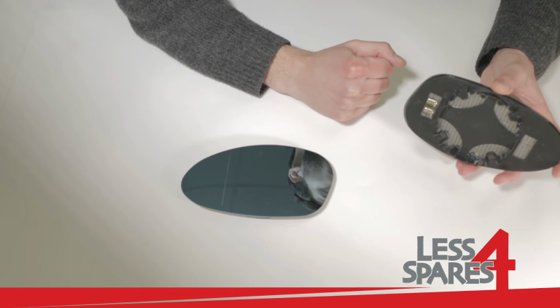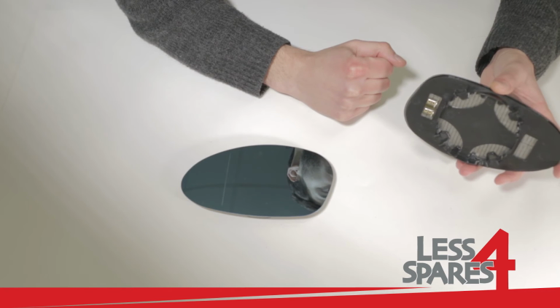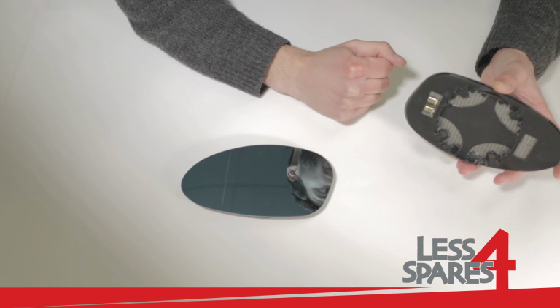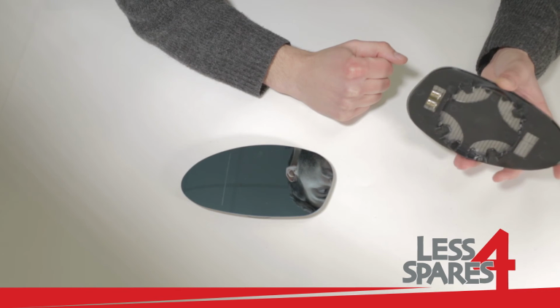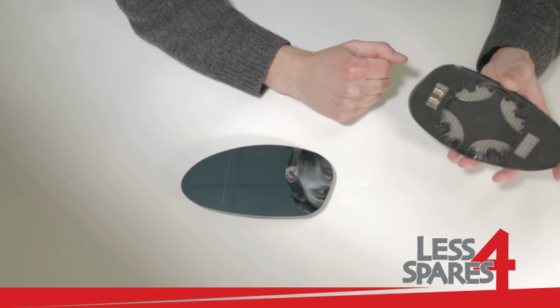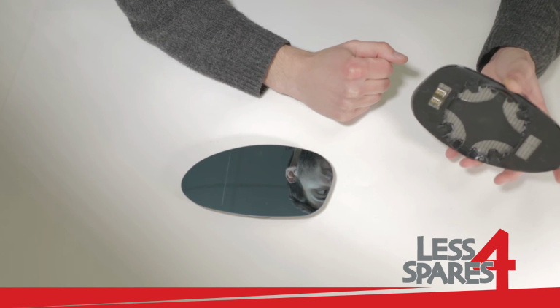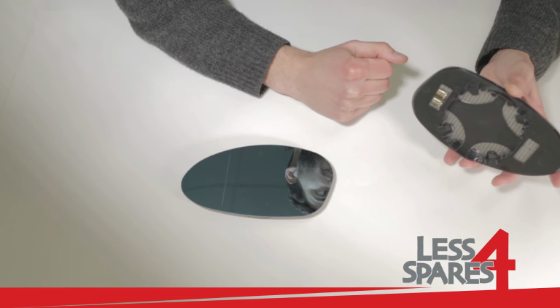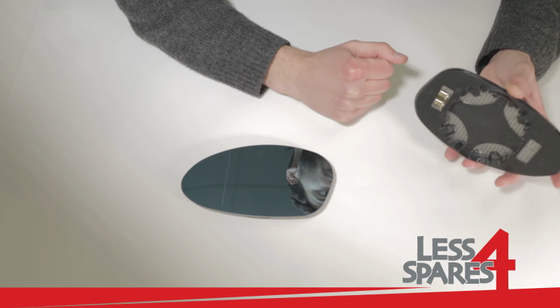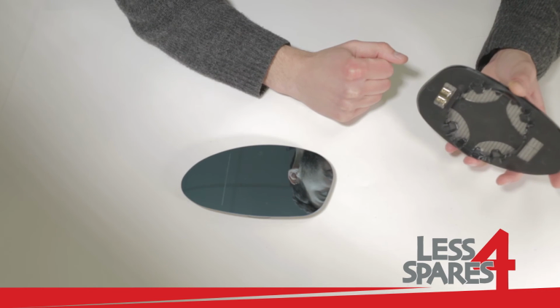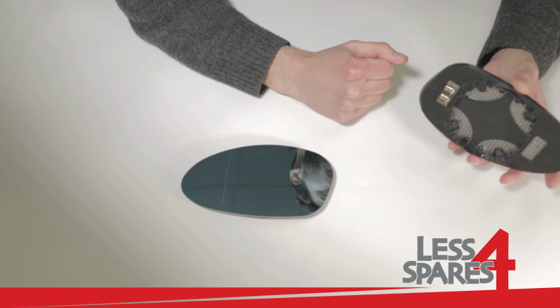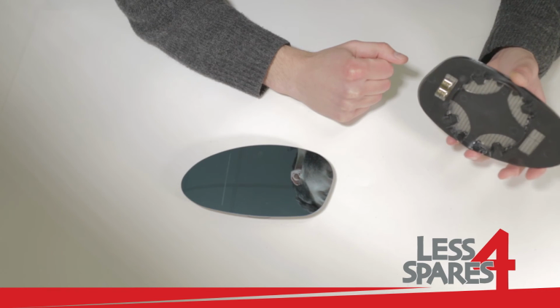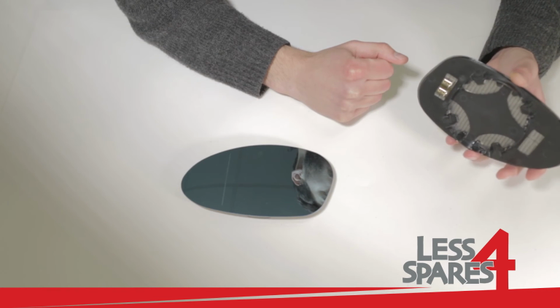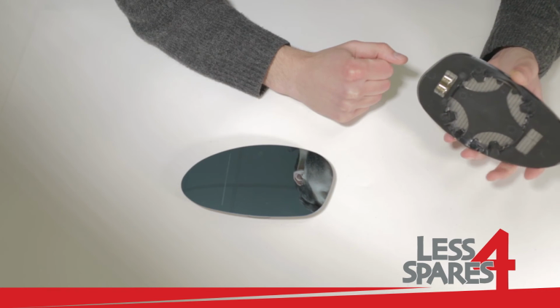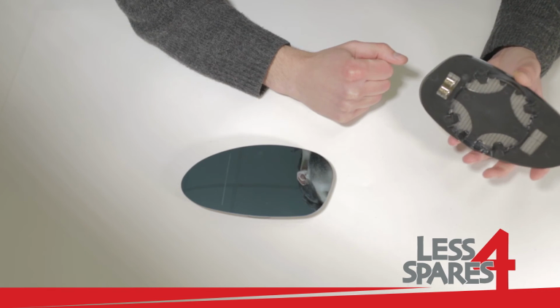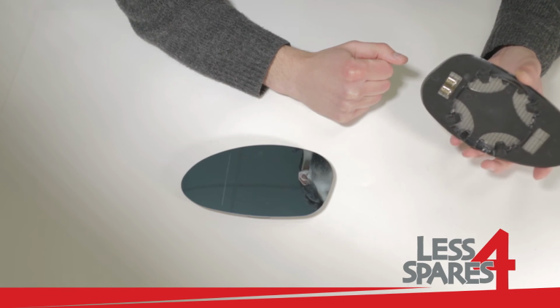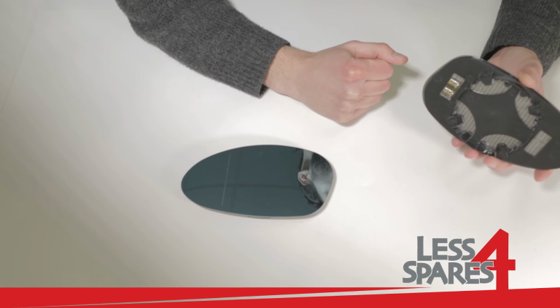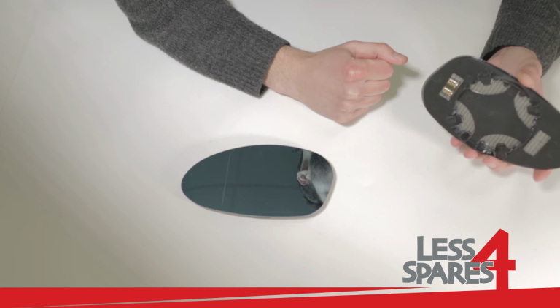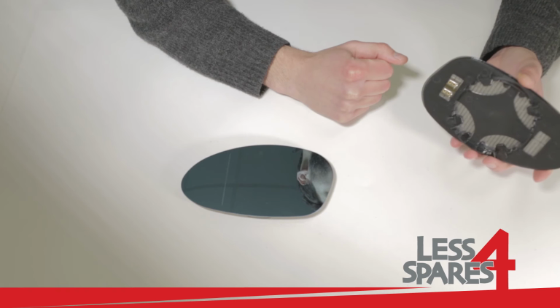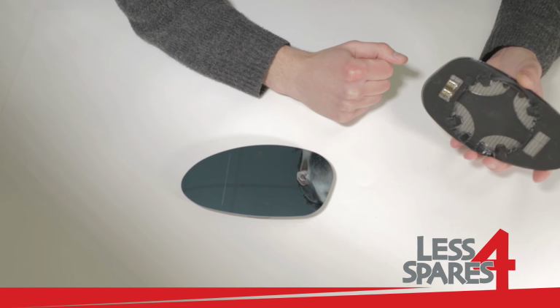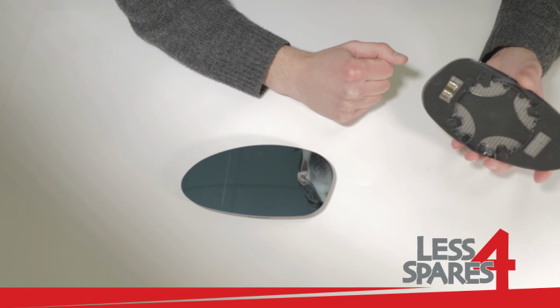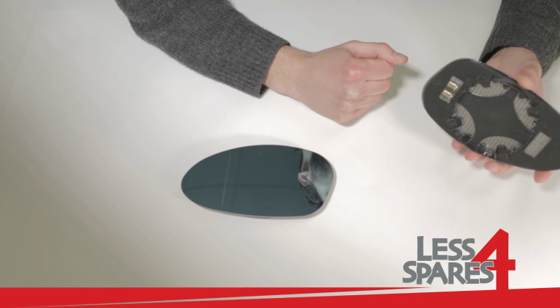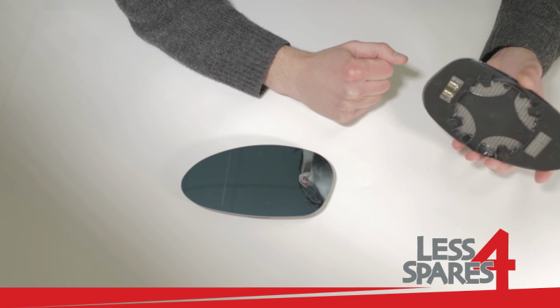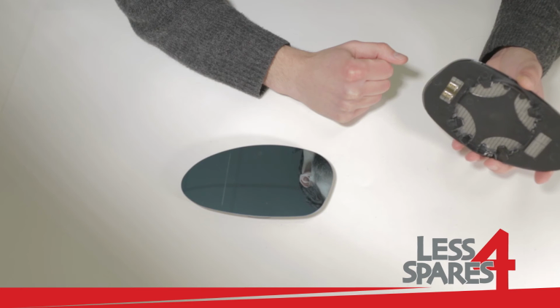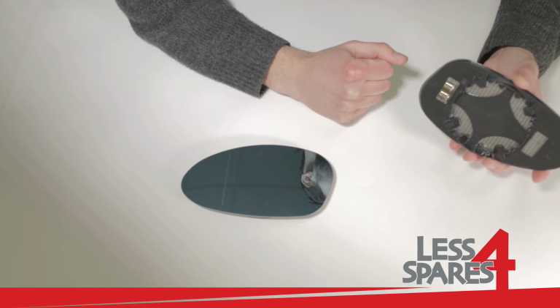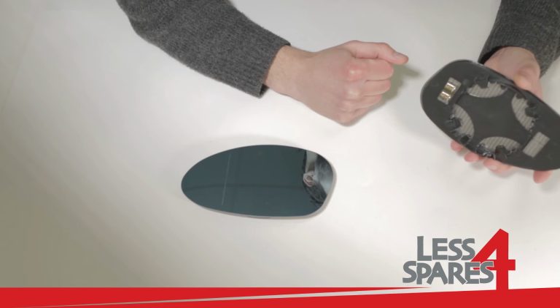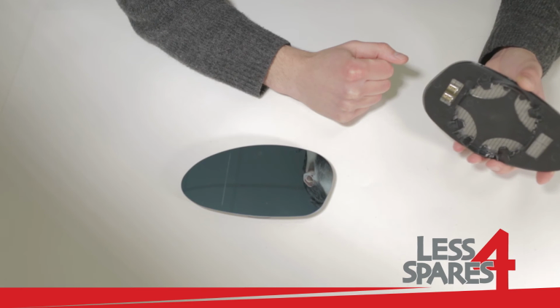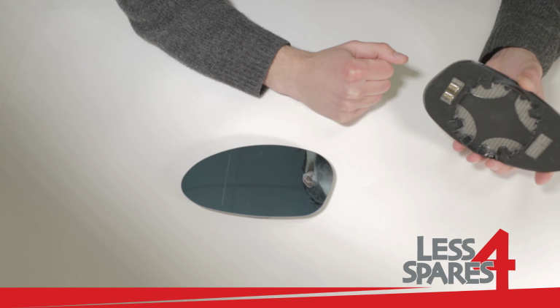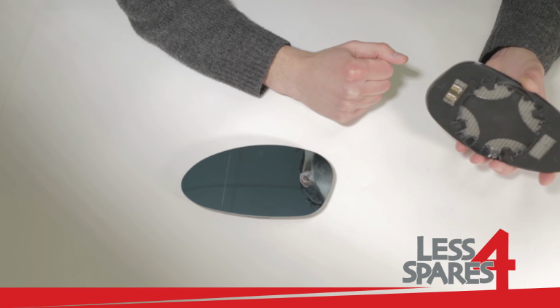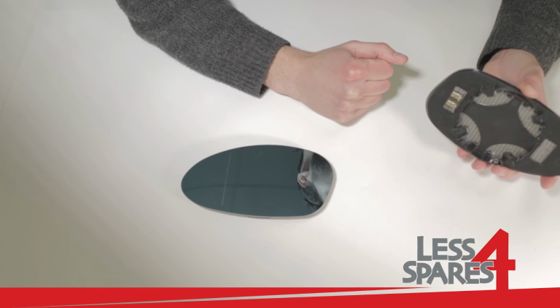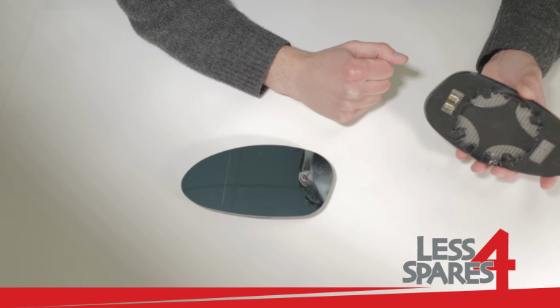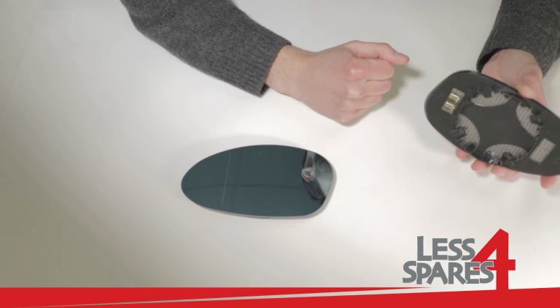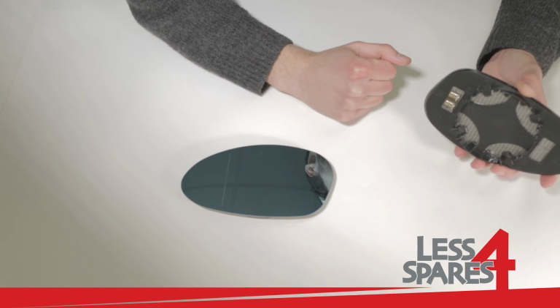If your mirror is not heated, it will also fit, and in this case you don't need to connect anything.